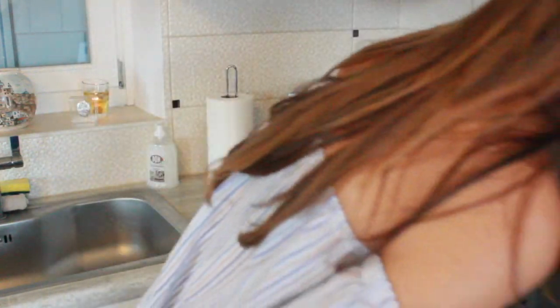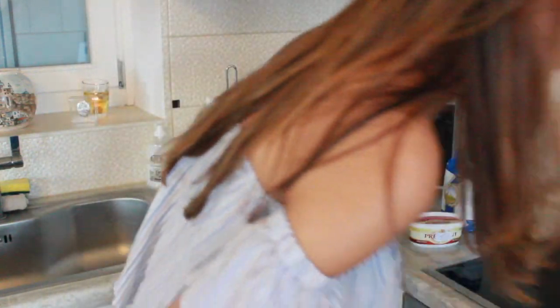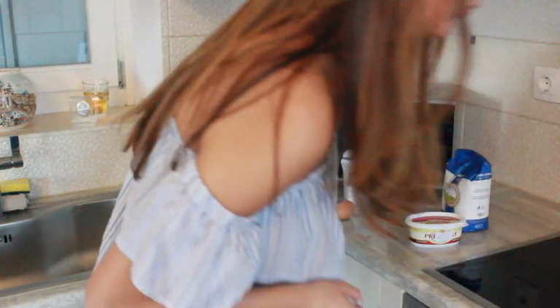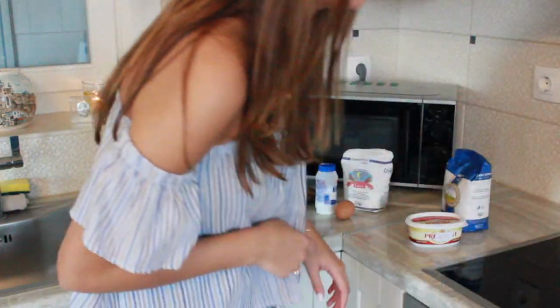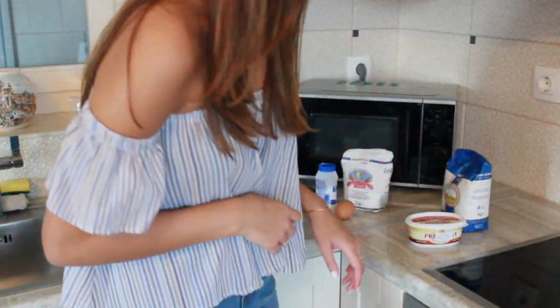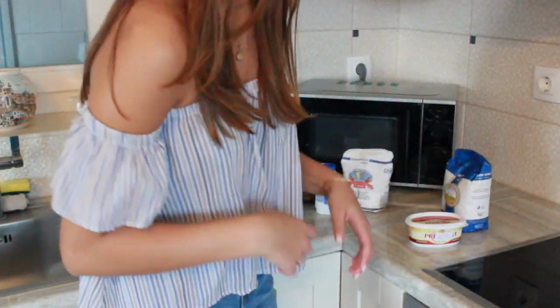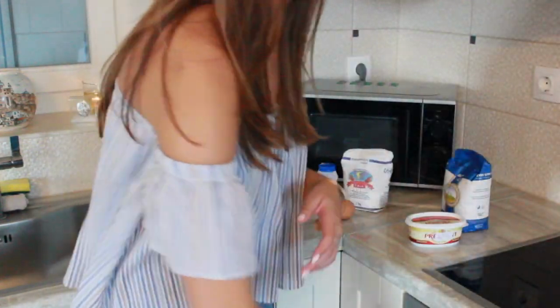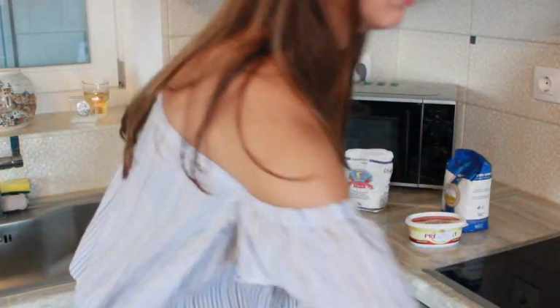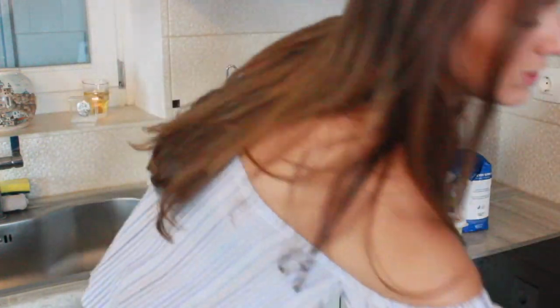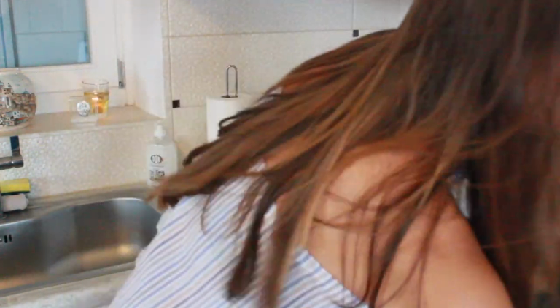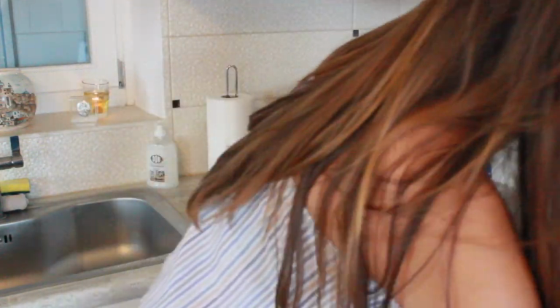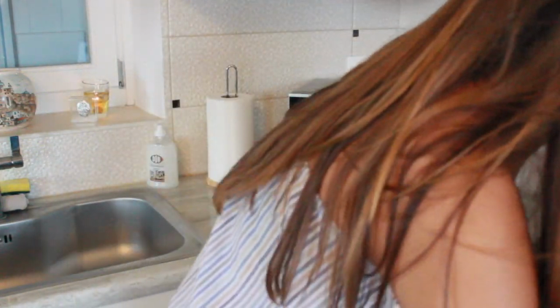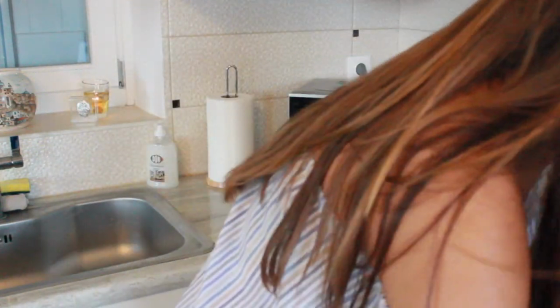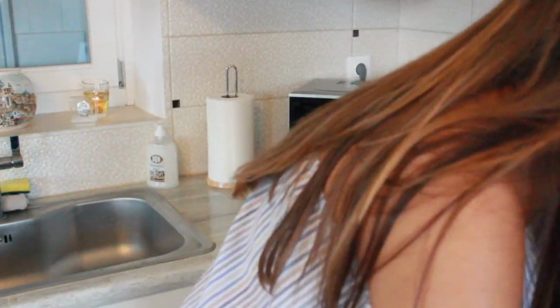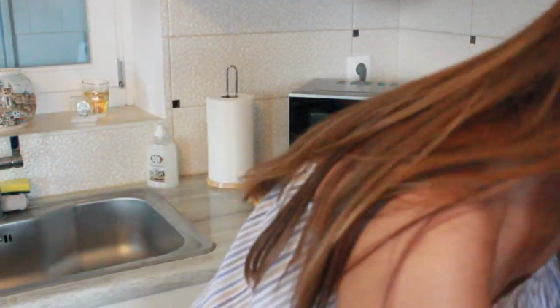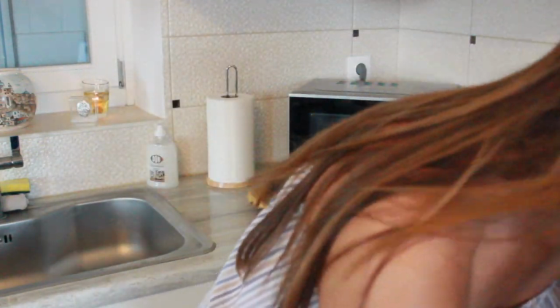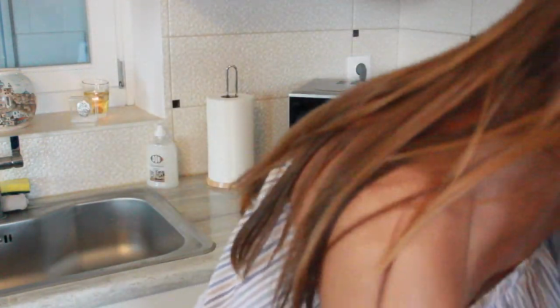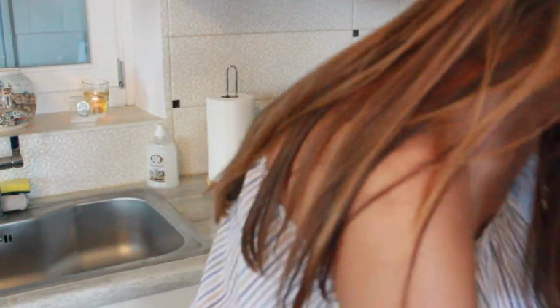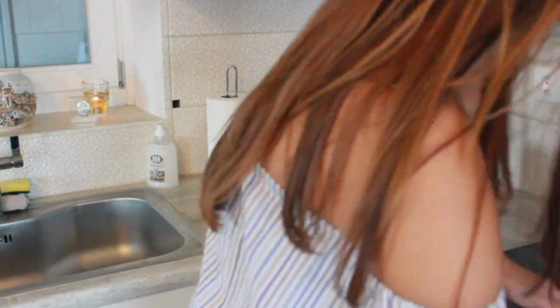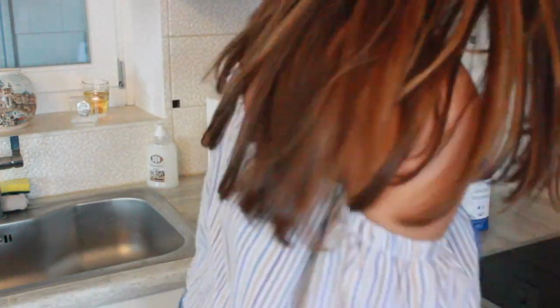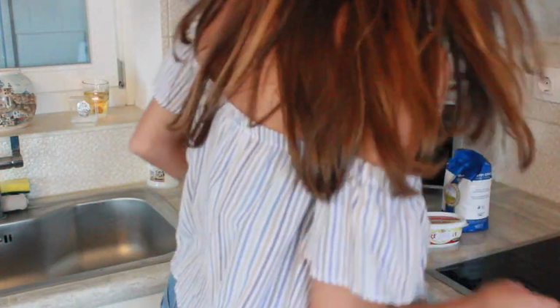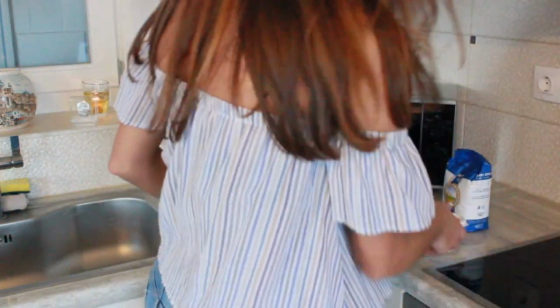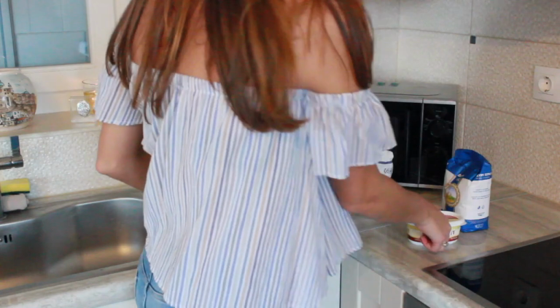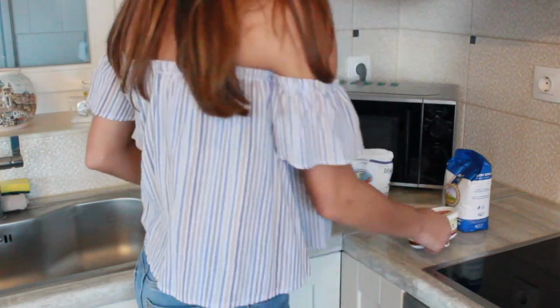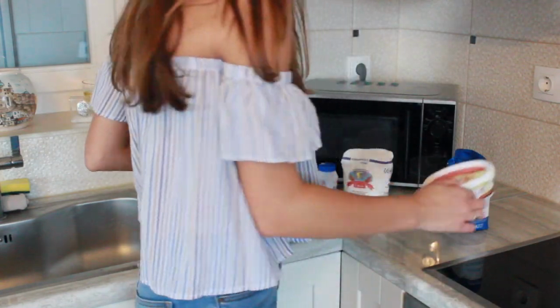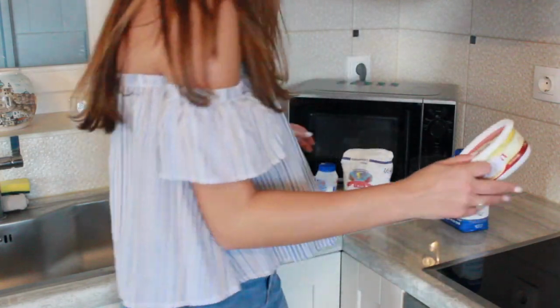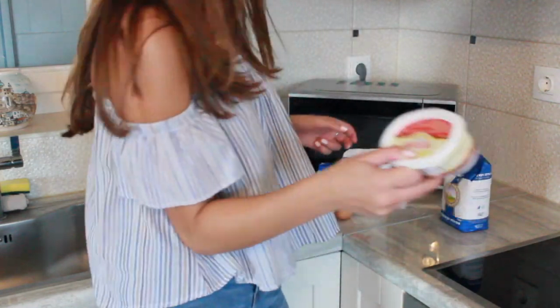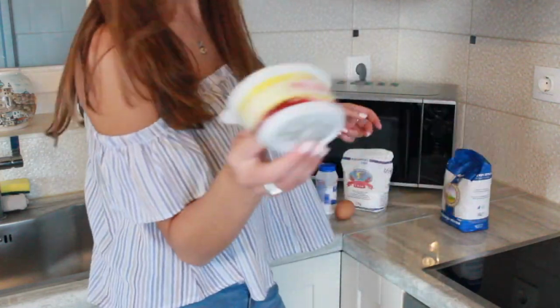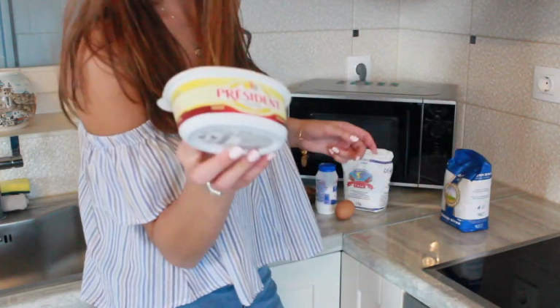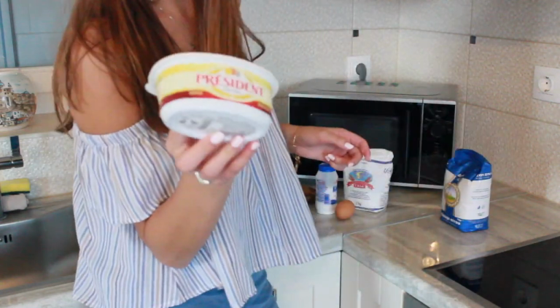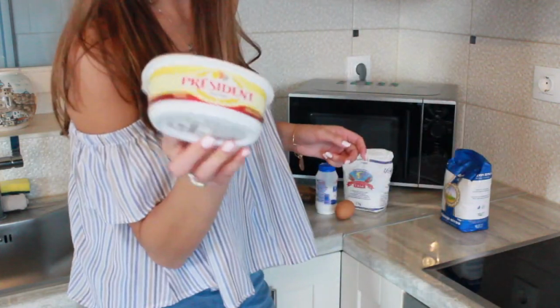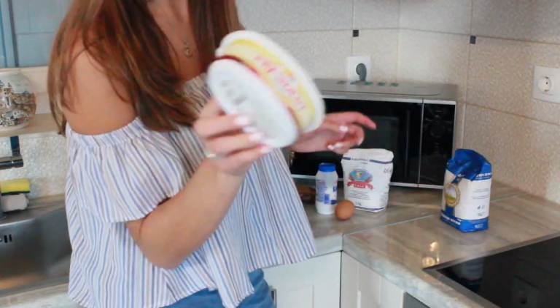You need one-third cup of melted butter. Here we have our butter.